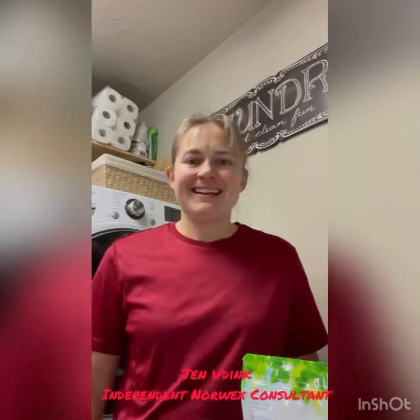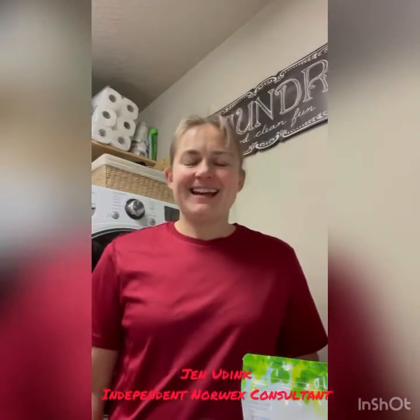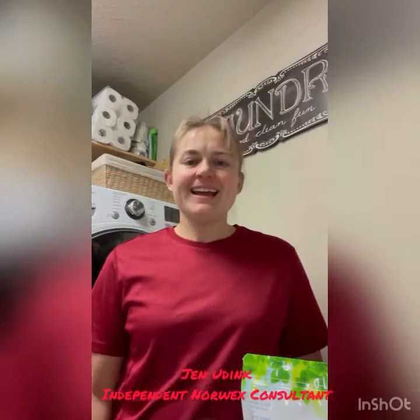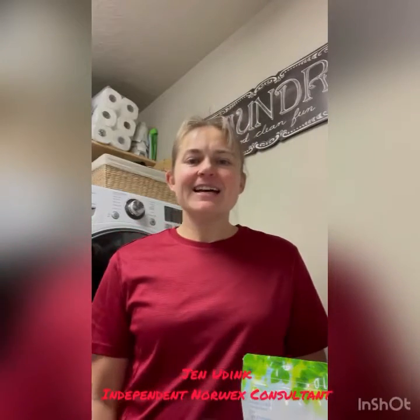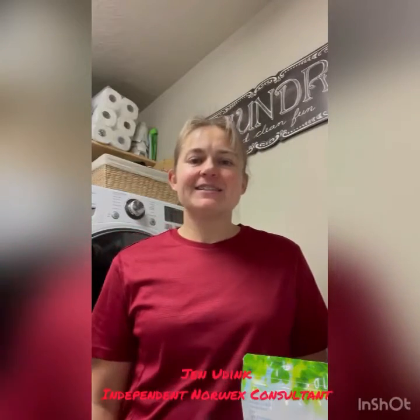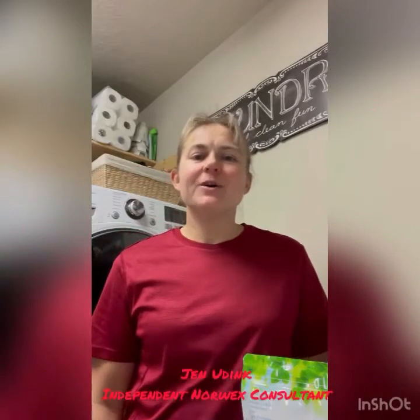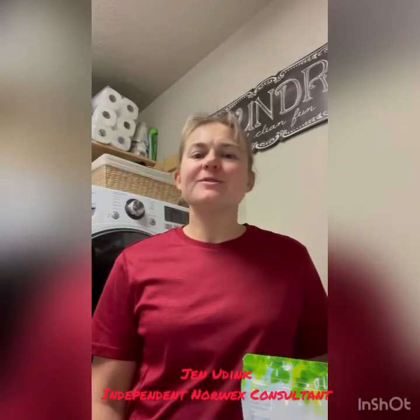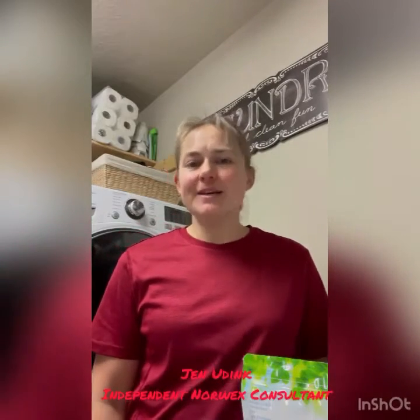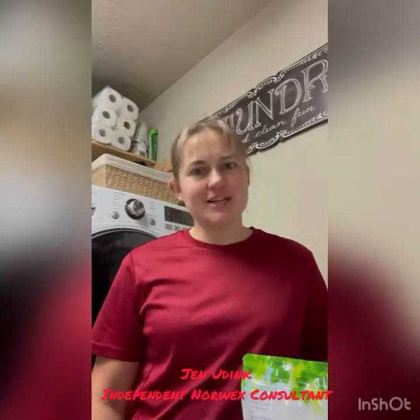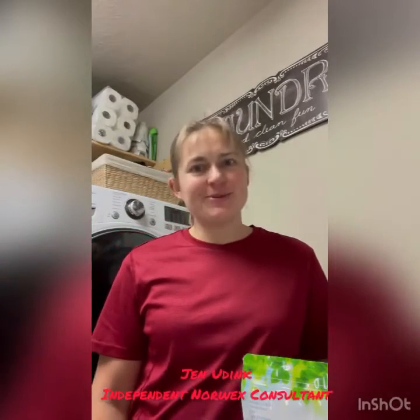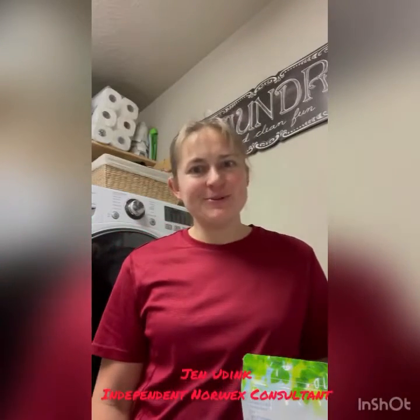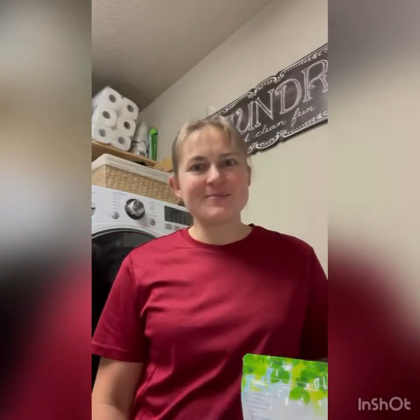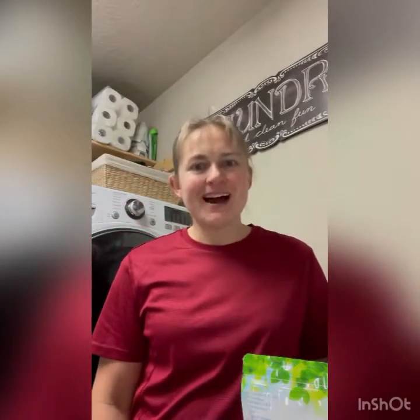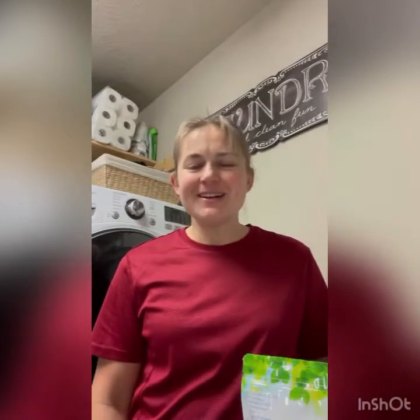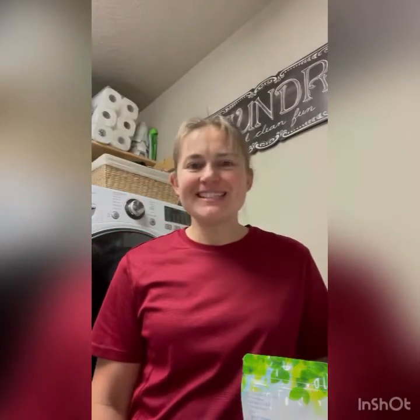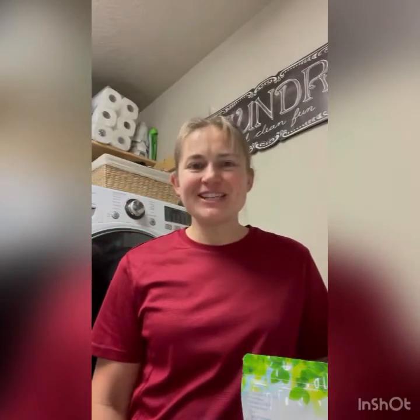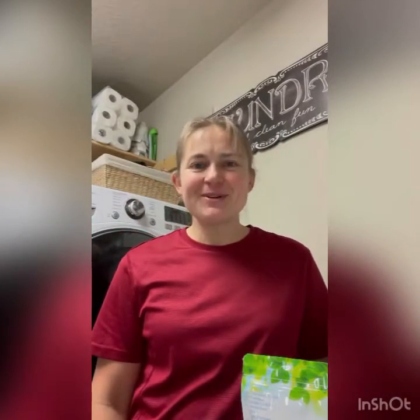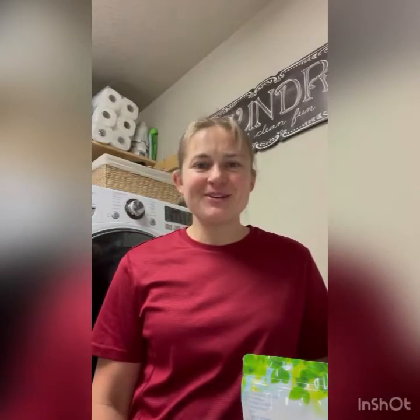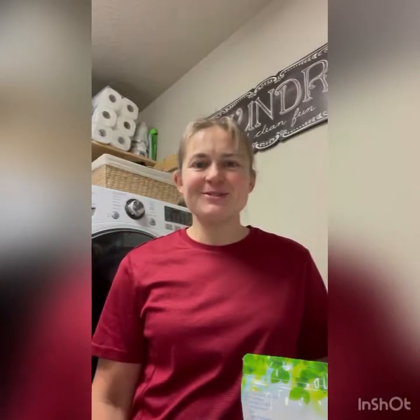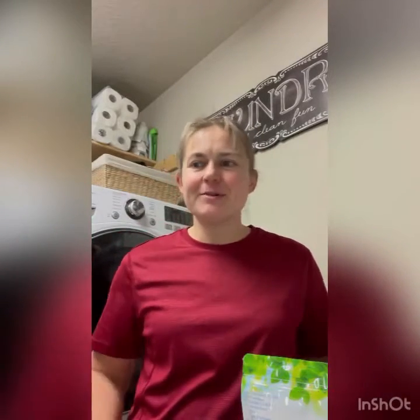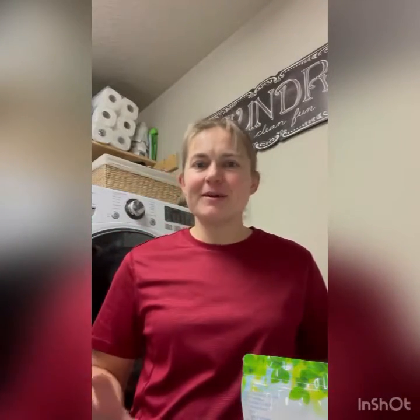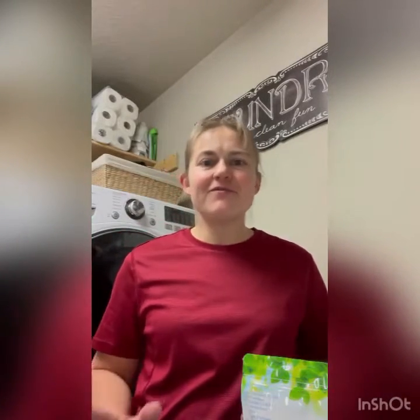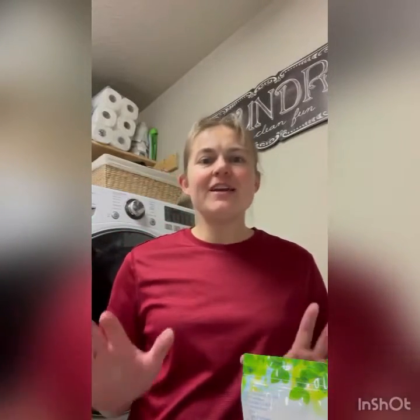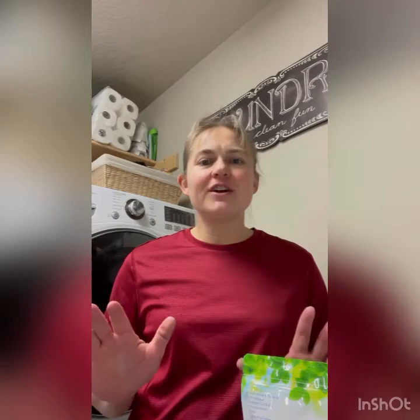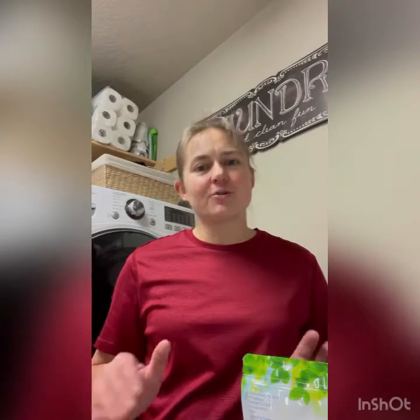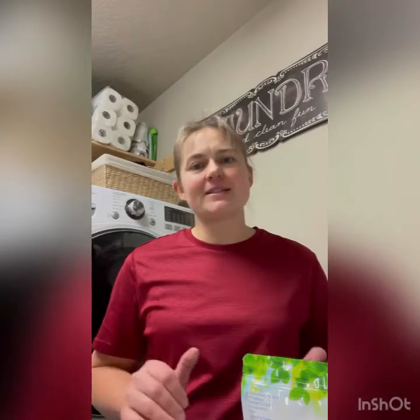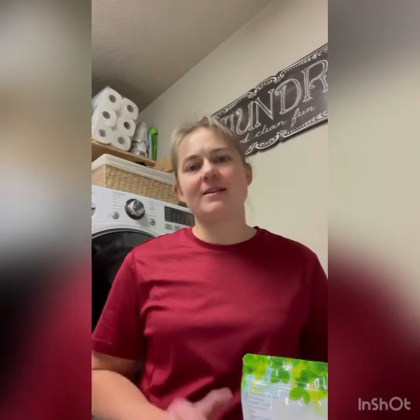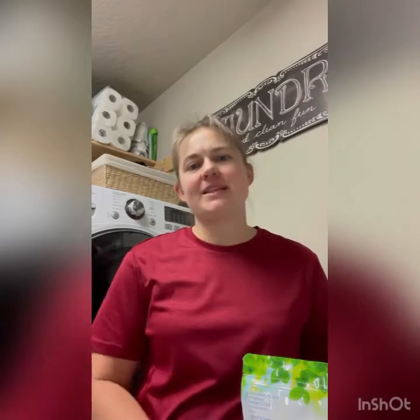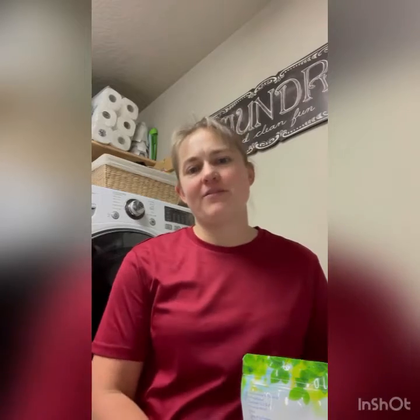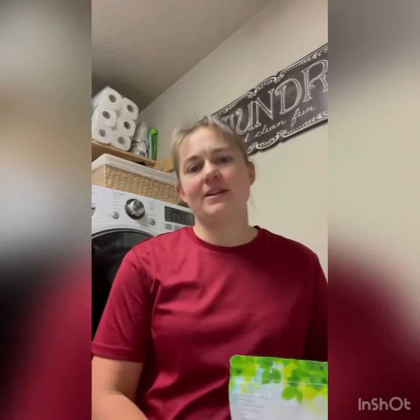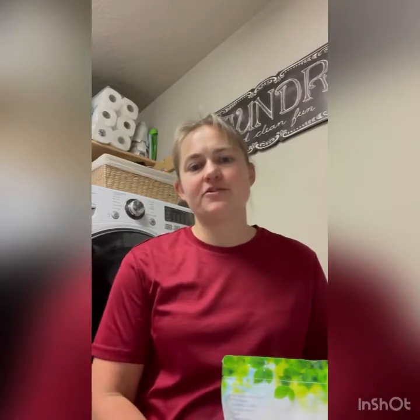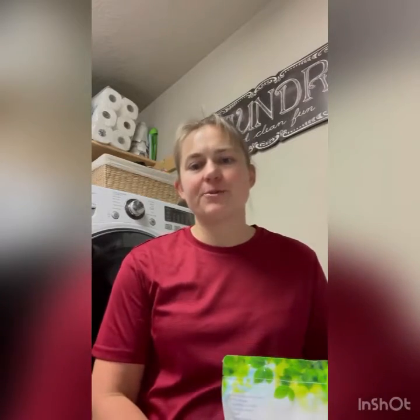Hey guys! Welcome to my laundry room. I wanted to share with you some of my favorite Norwex items to have in my laundry room.